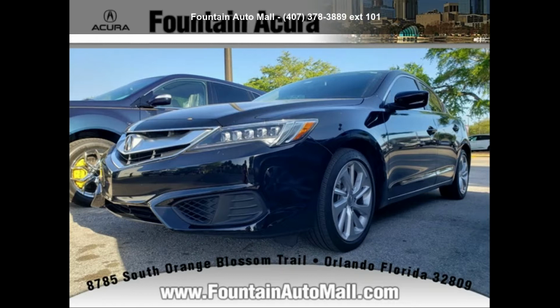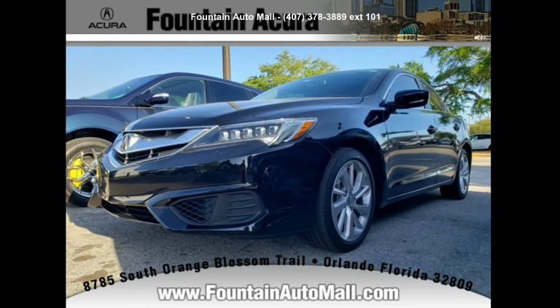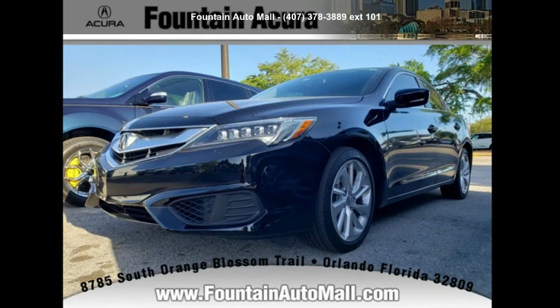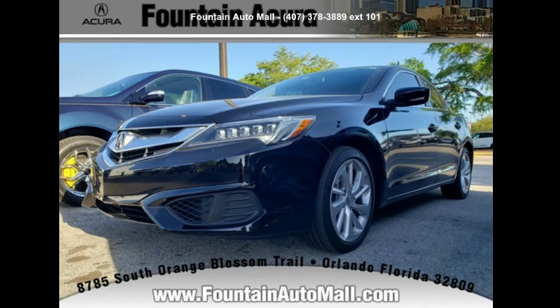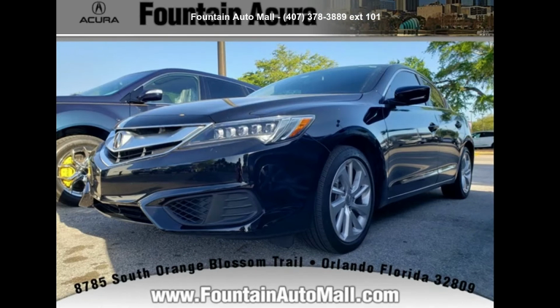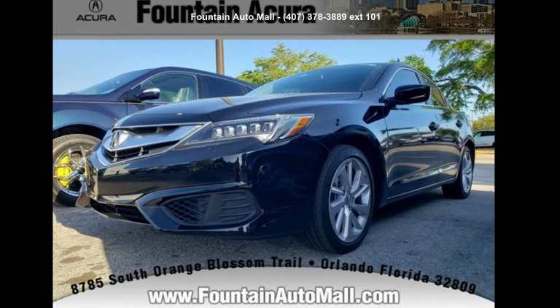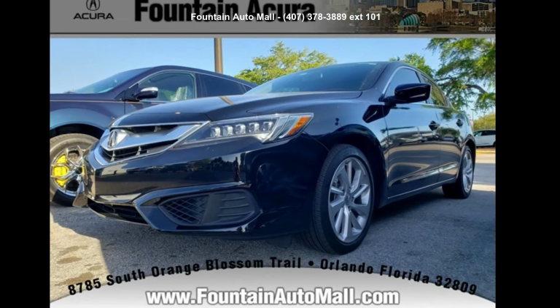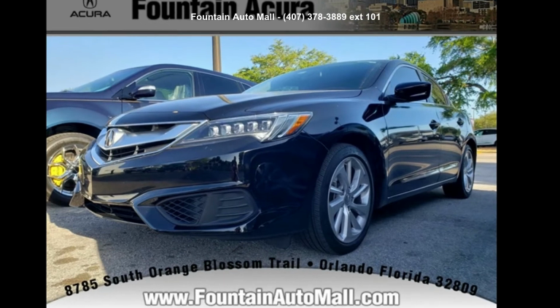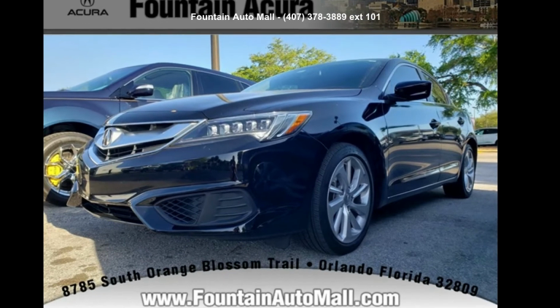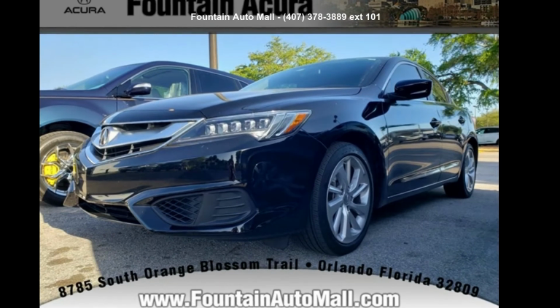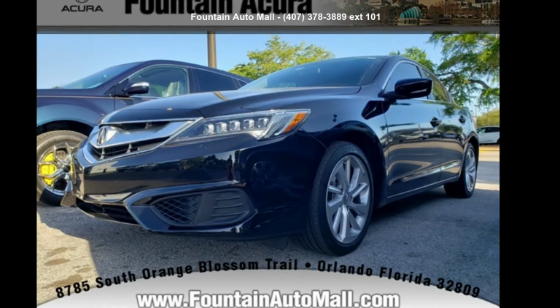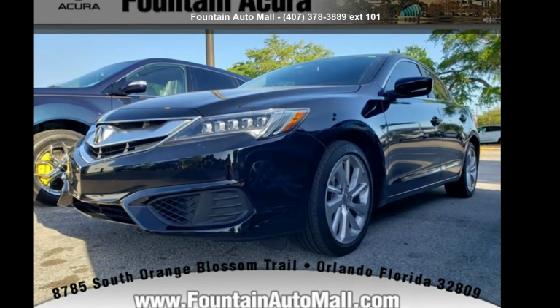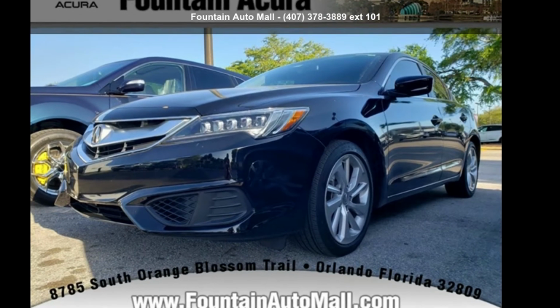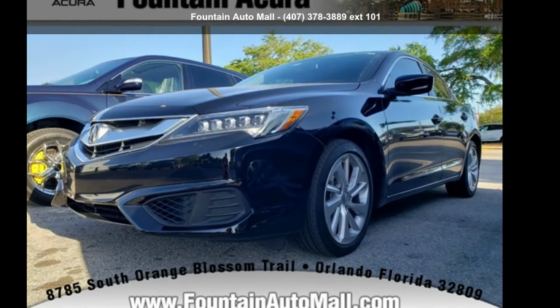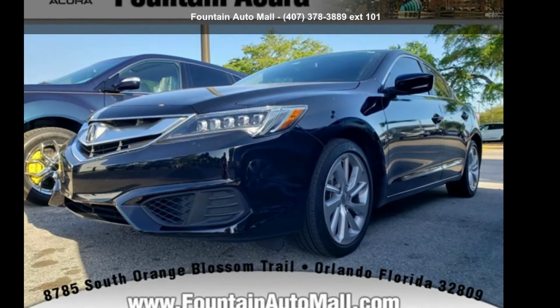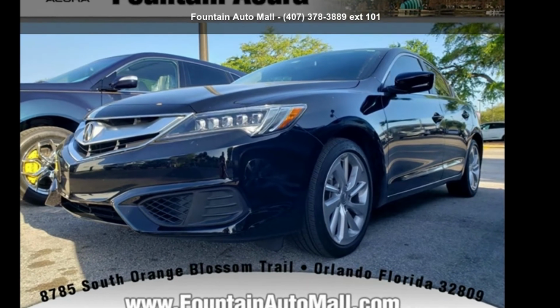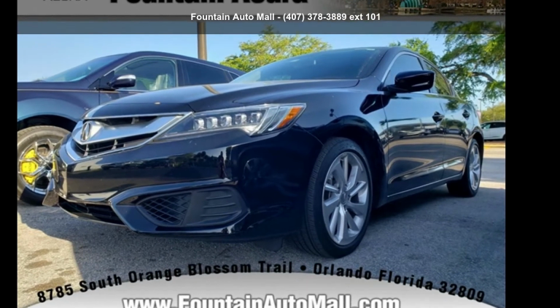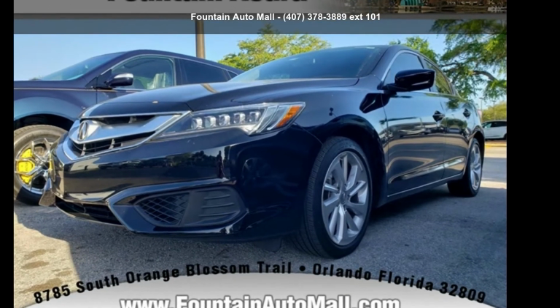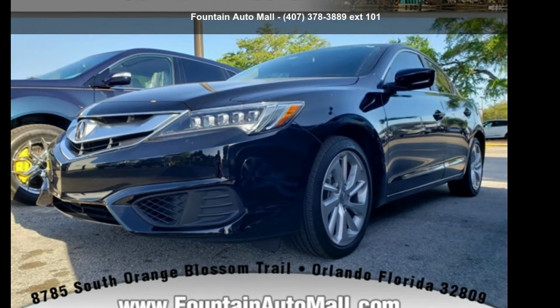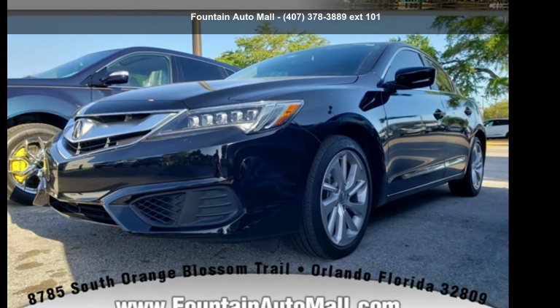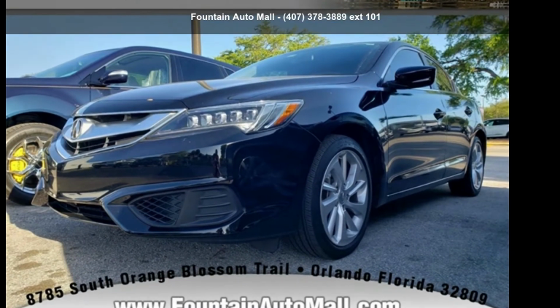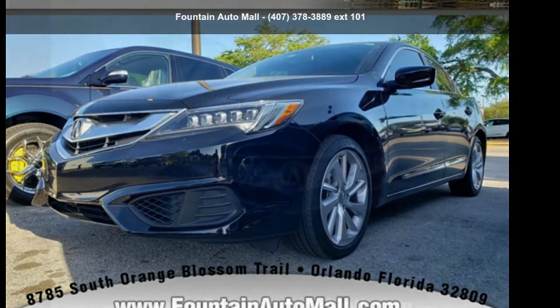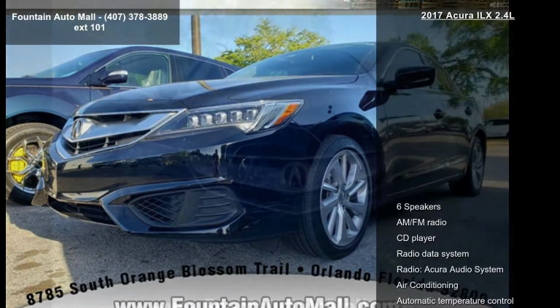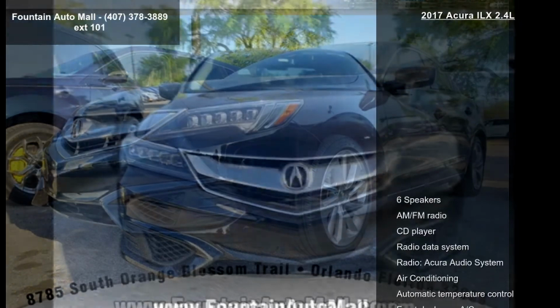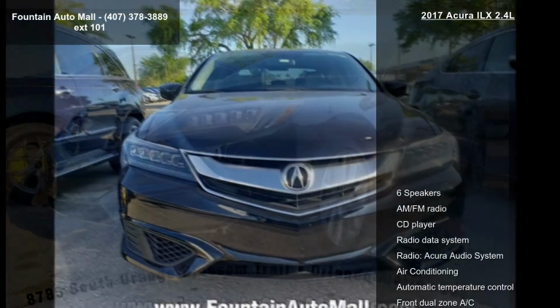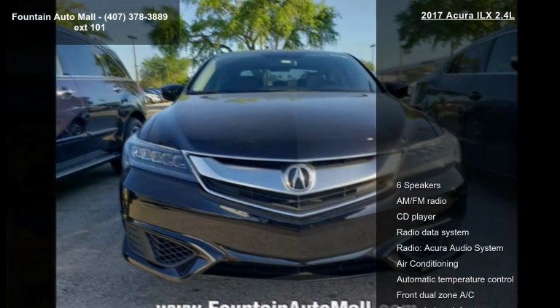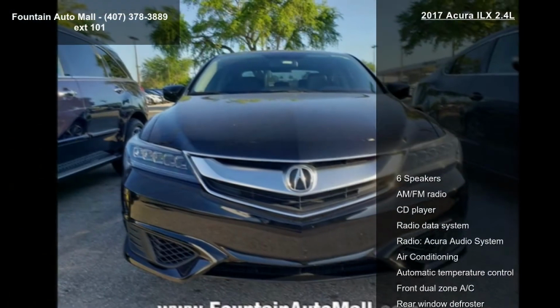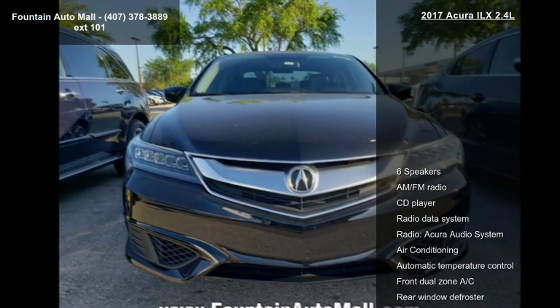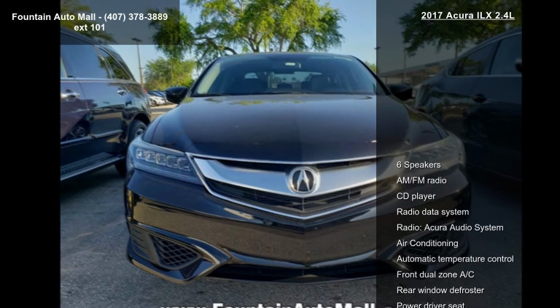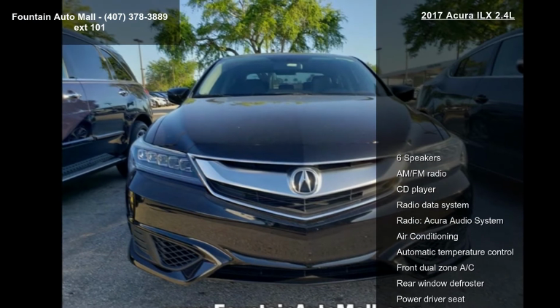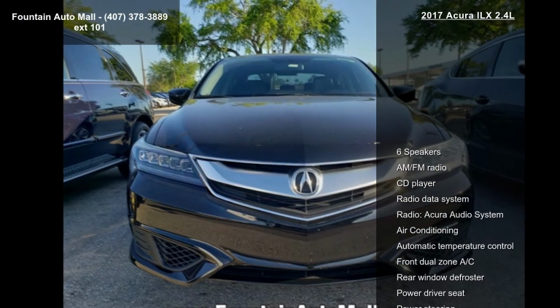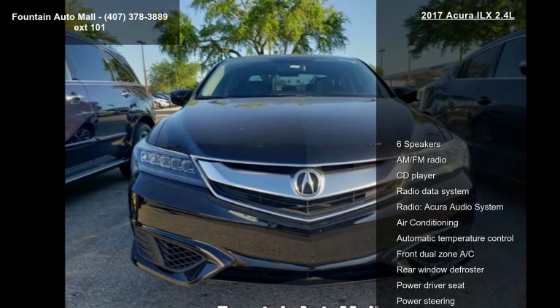Step into the Acura 2017 RDX 2.4L. Don't miss this great deal on a luxury vehicle.